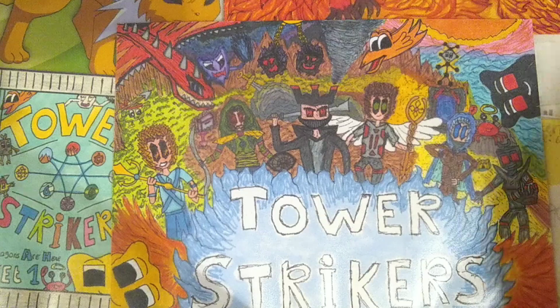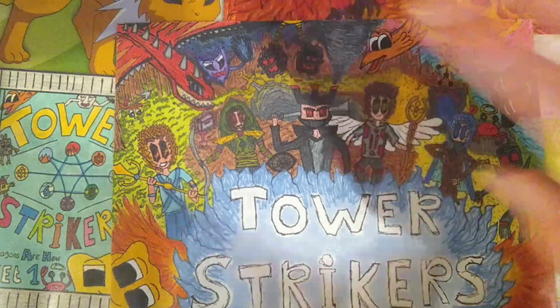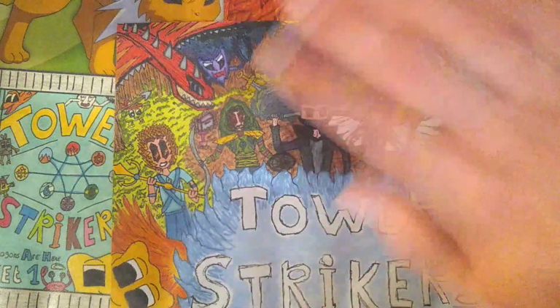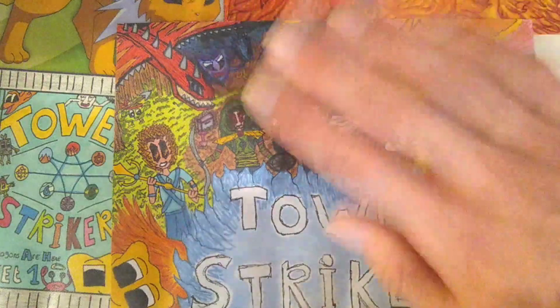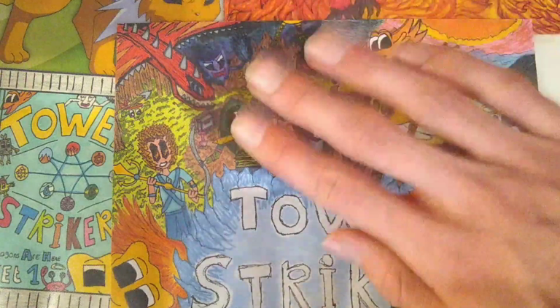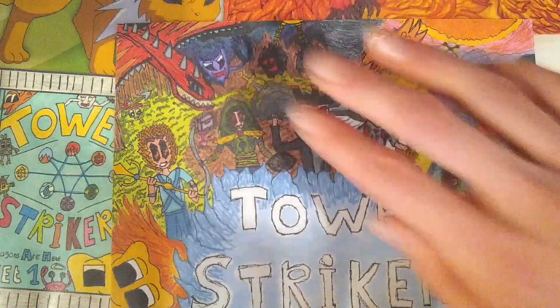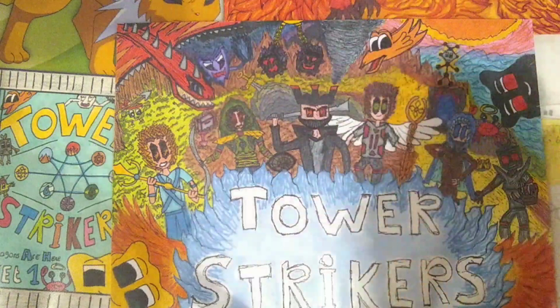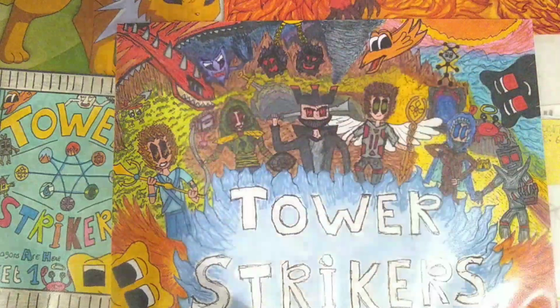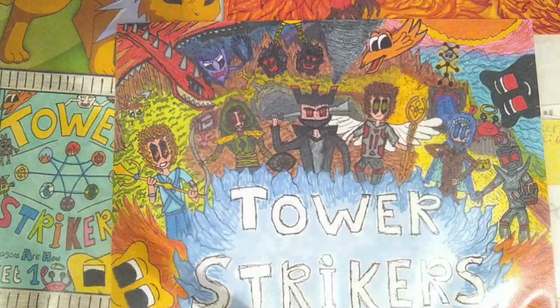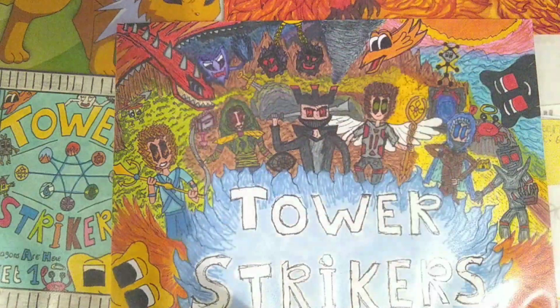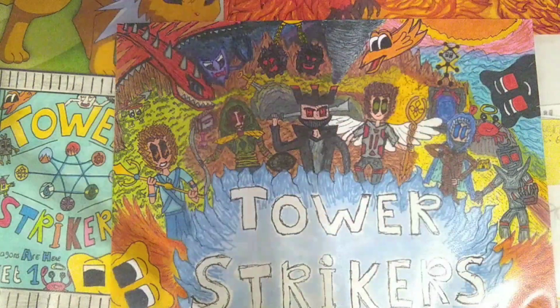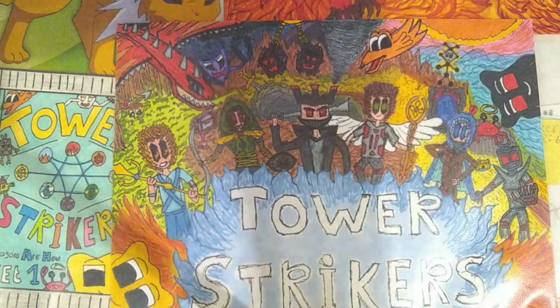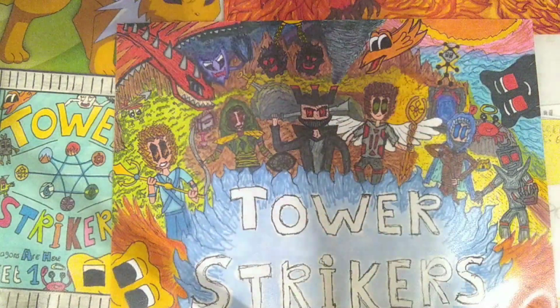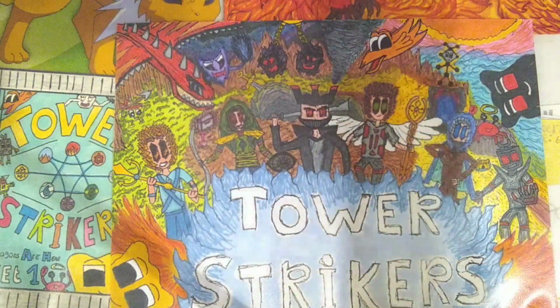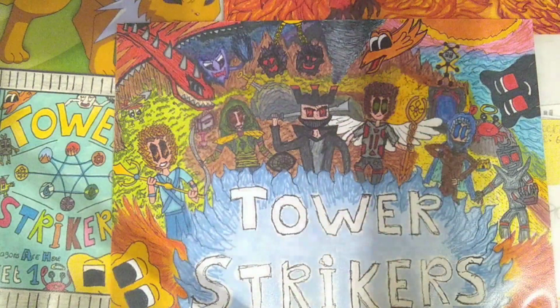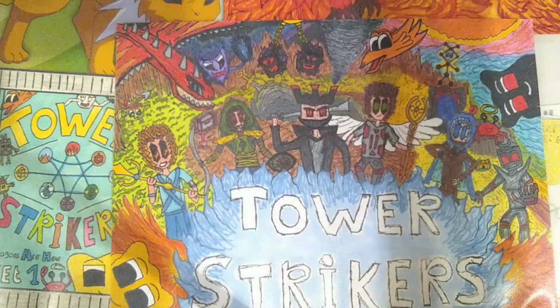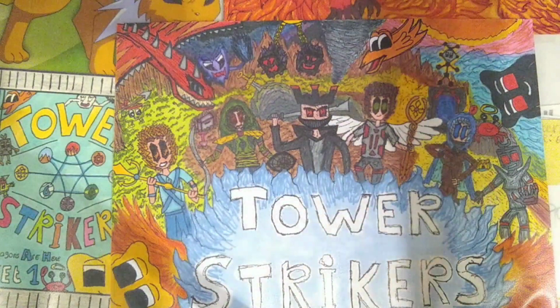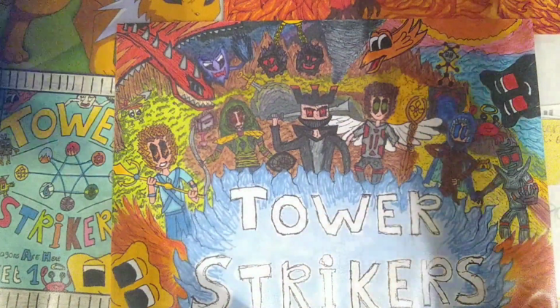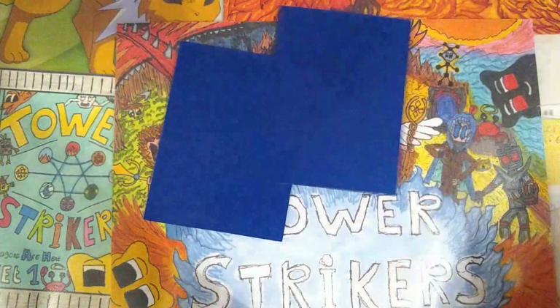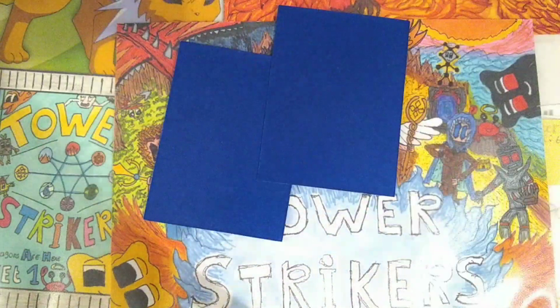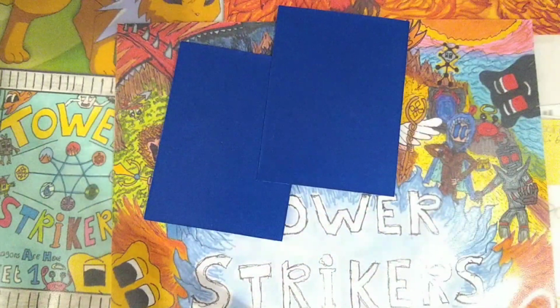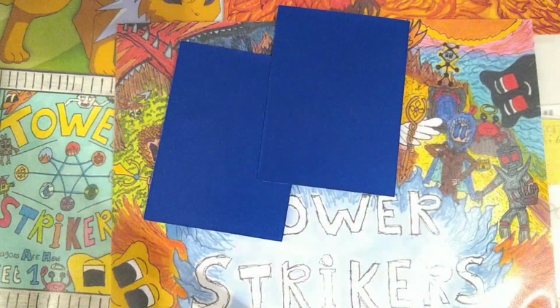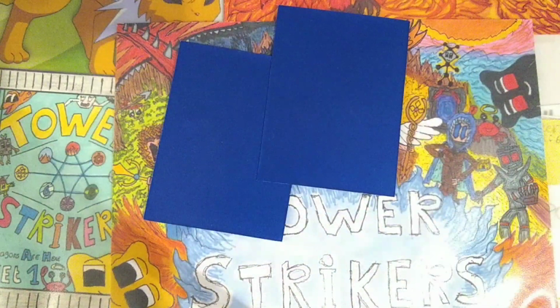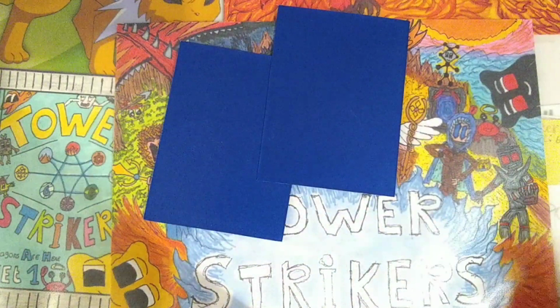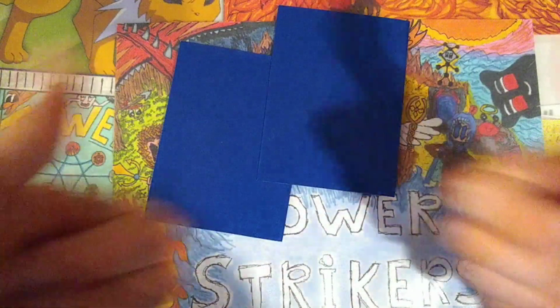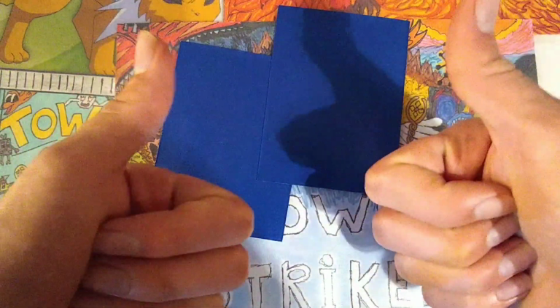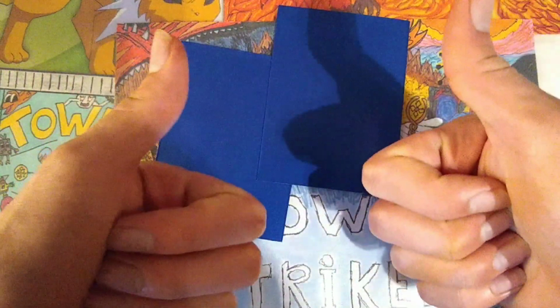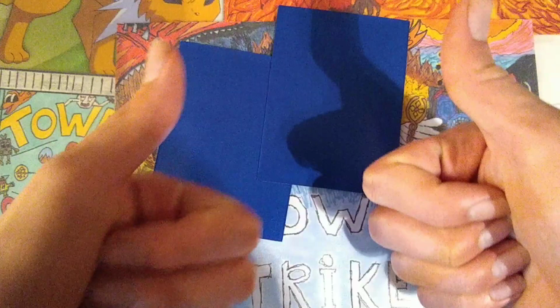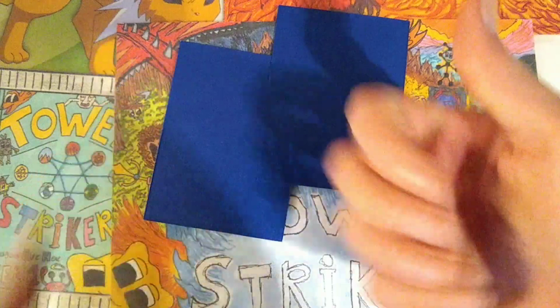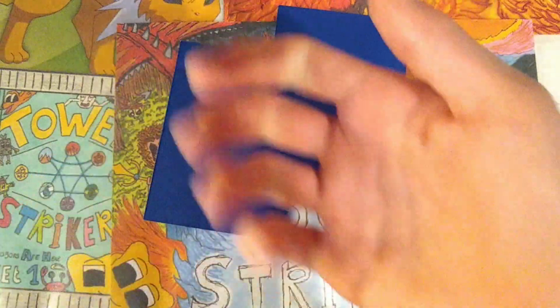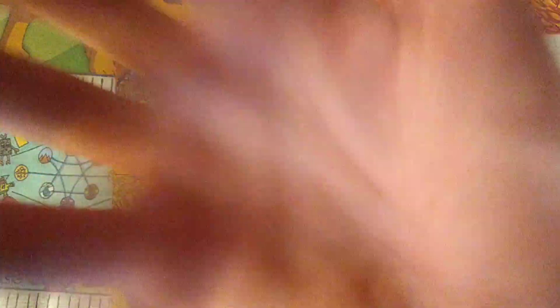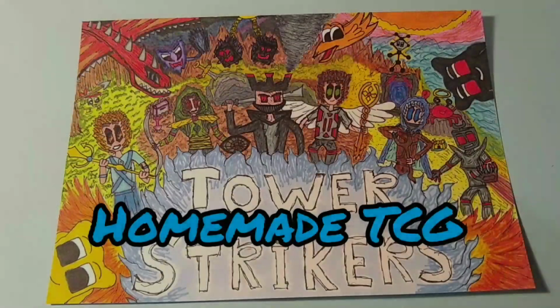Hey everybody and welcome back to the channel. In today's video I'm going to show you guys the speed art of tuna cards. So let's go!